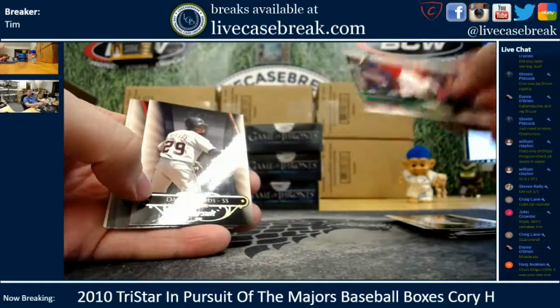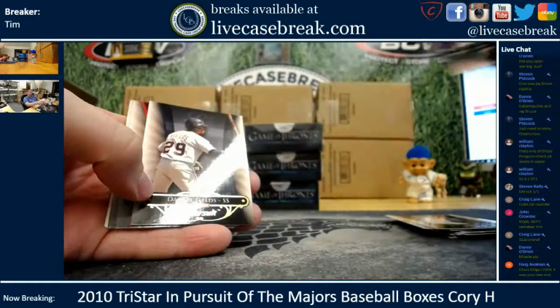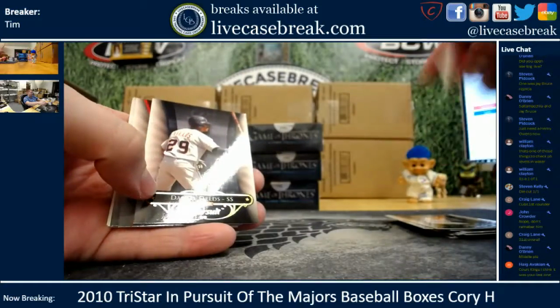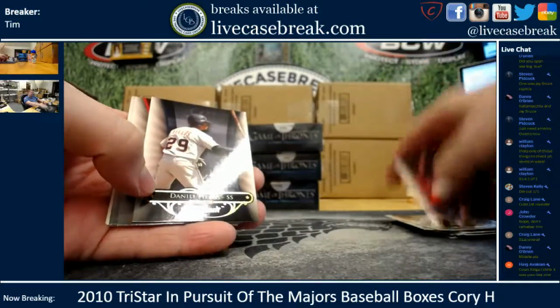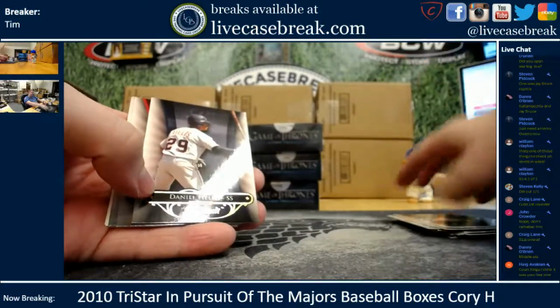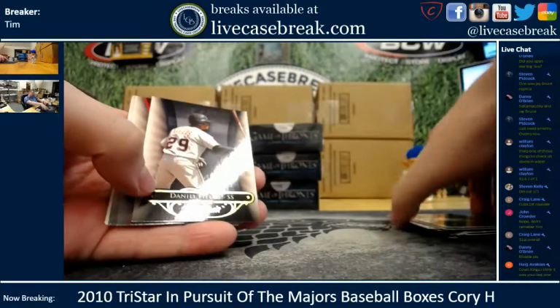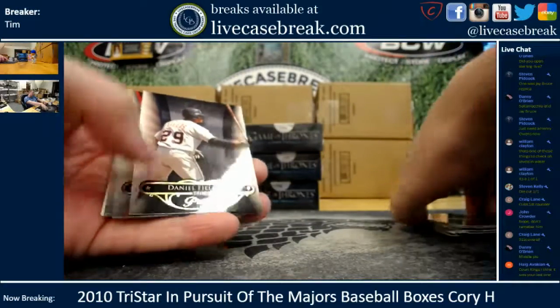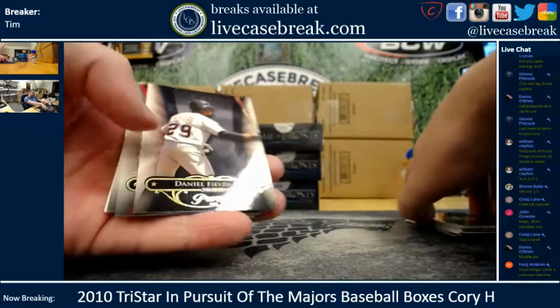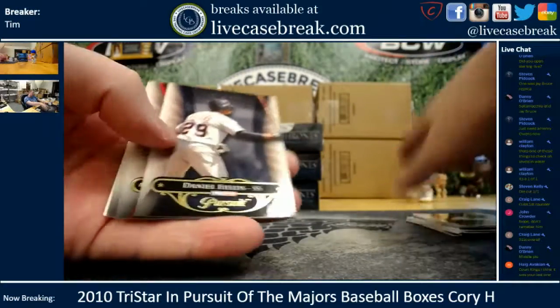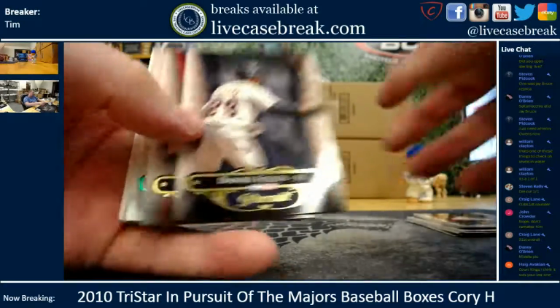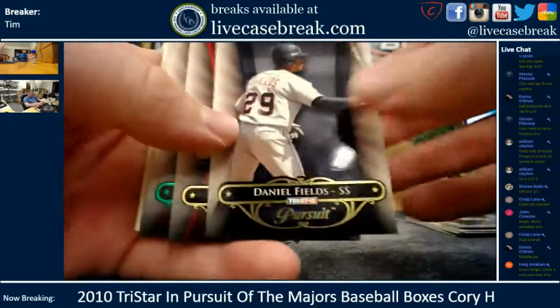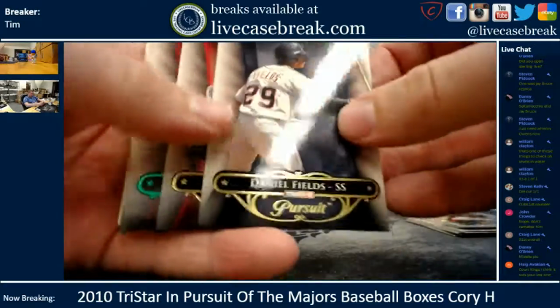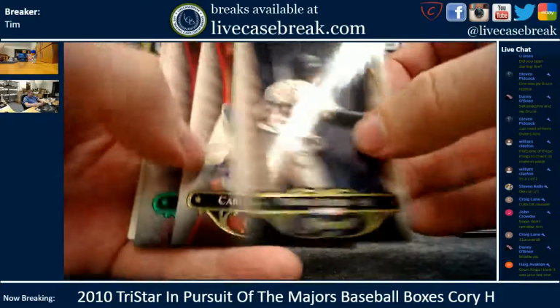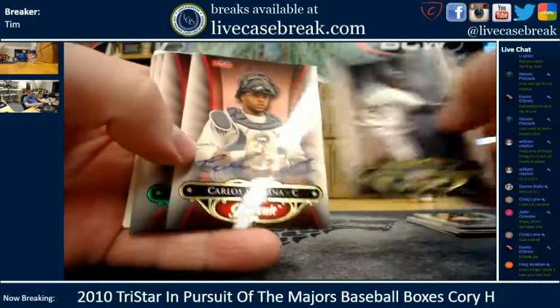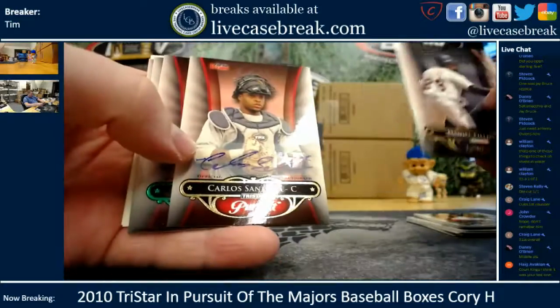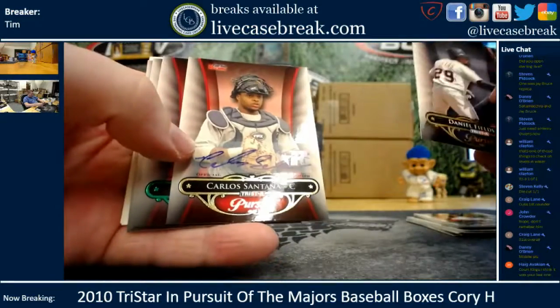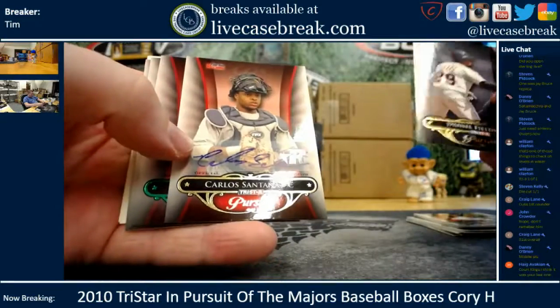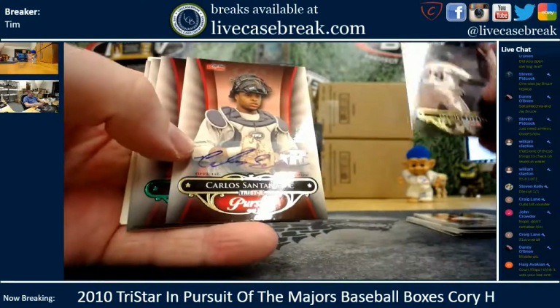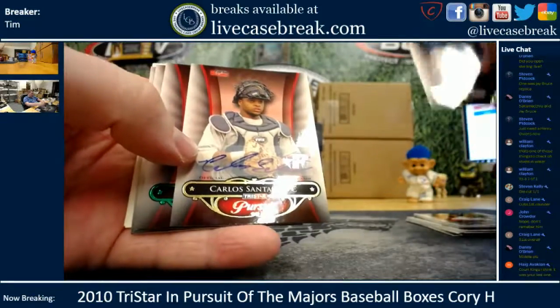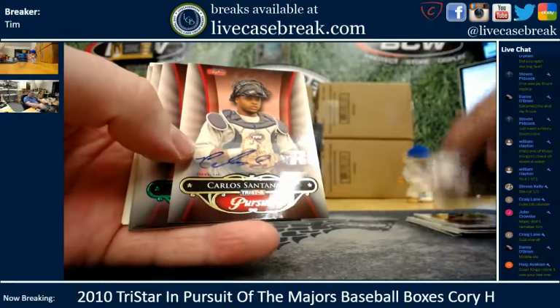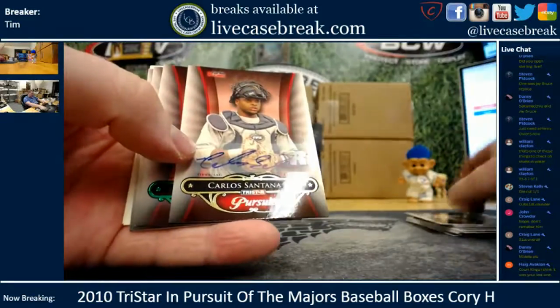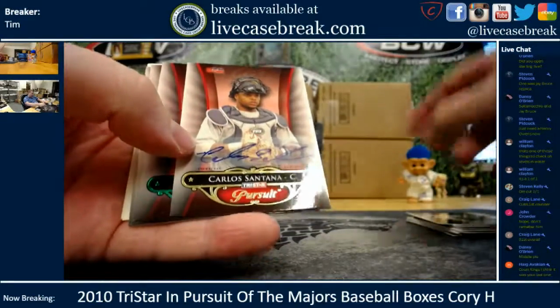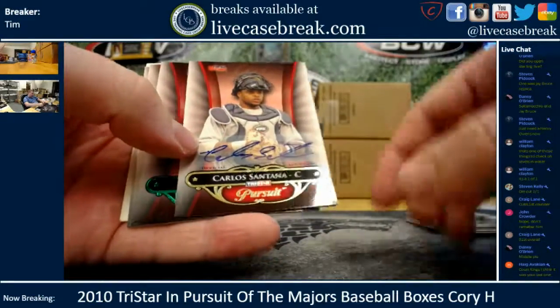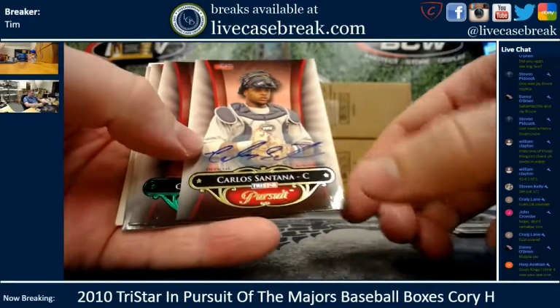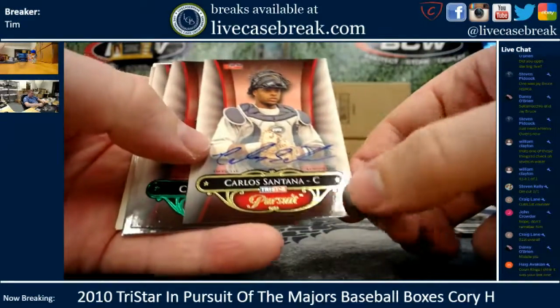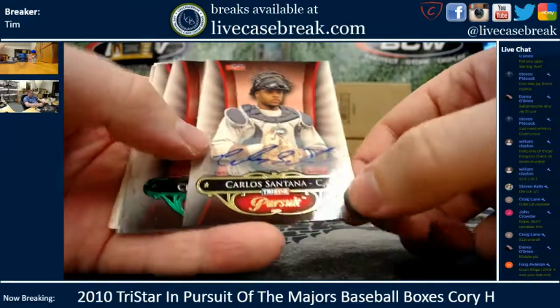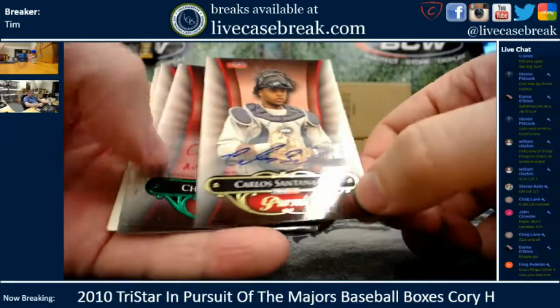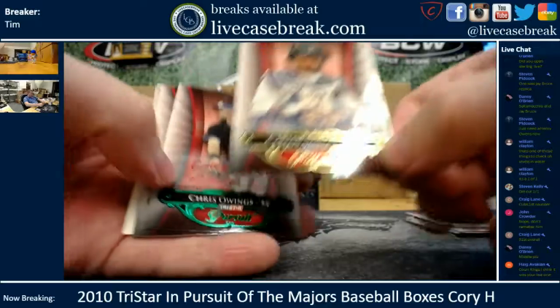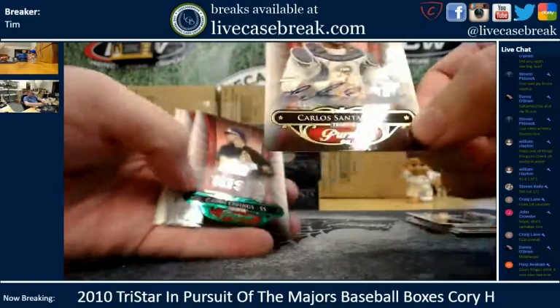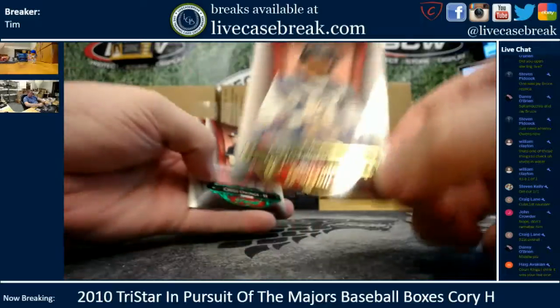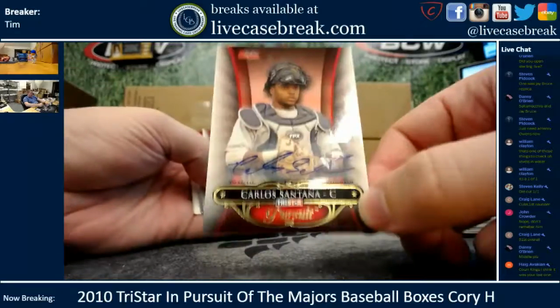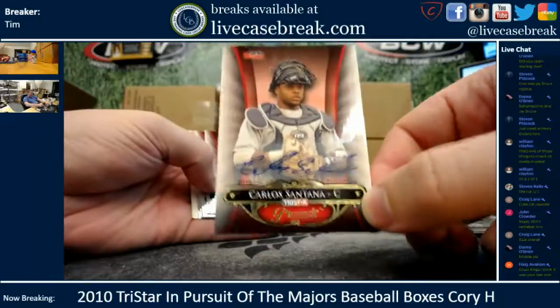Court Kings! You got it, man. Daniel Fields — there's a nice auto. Solid.